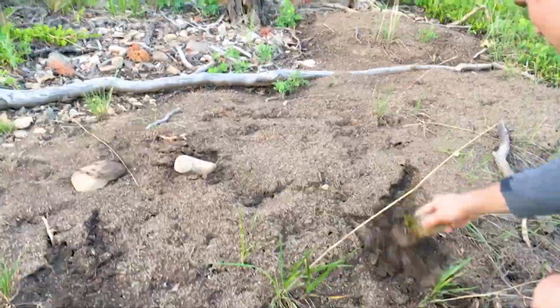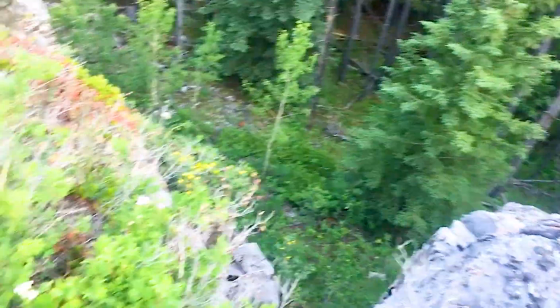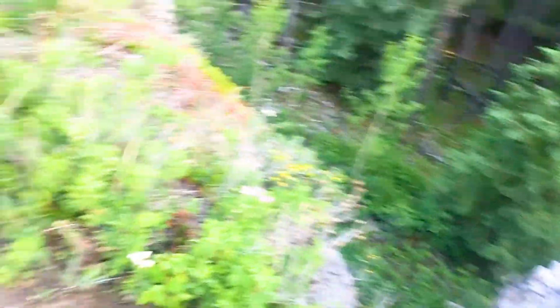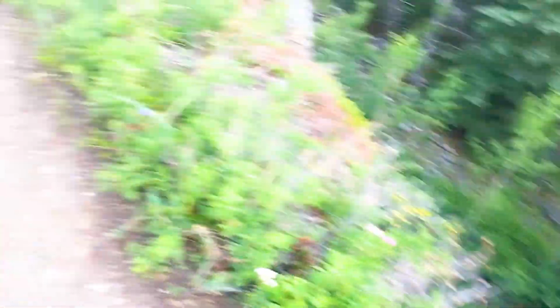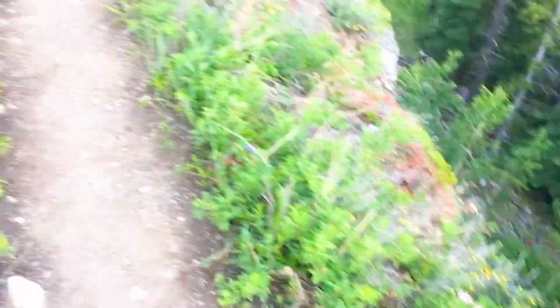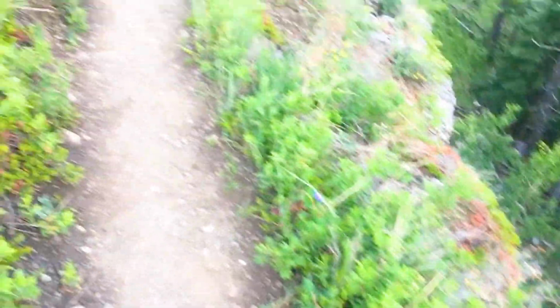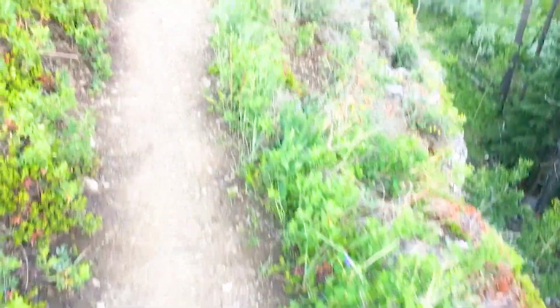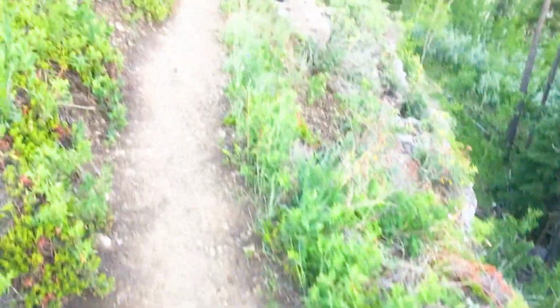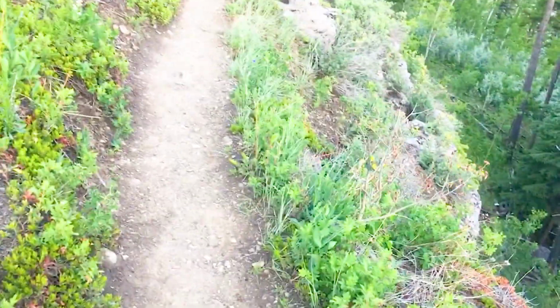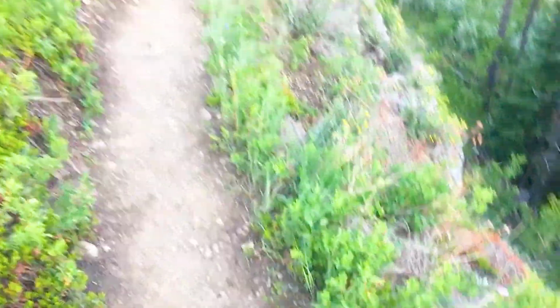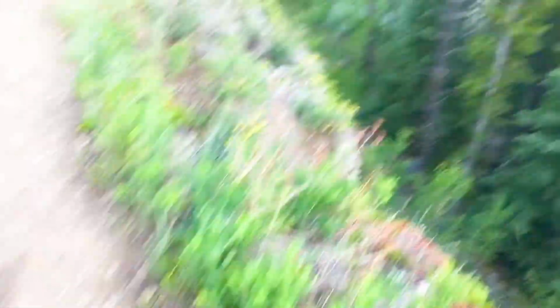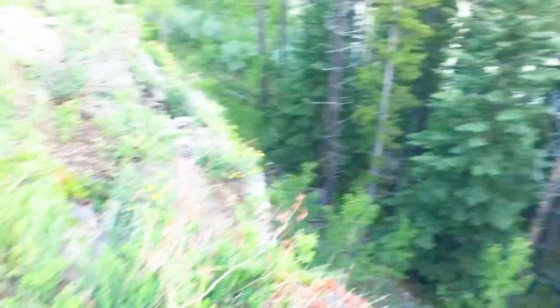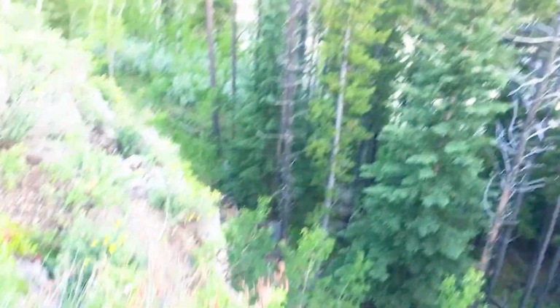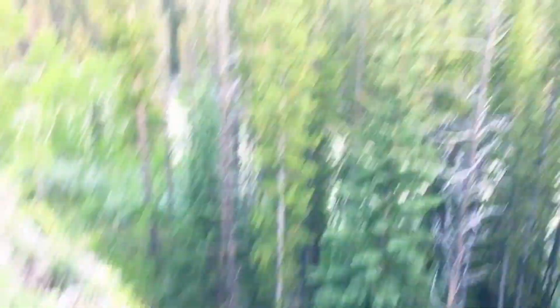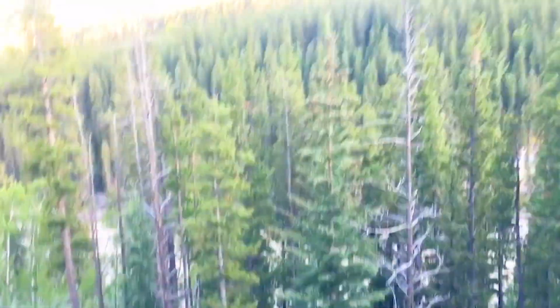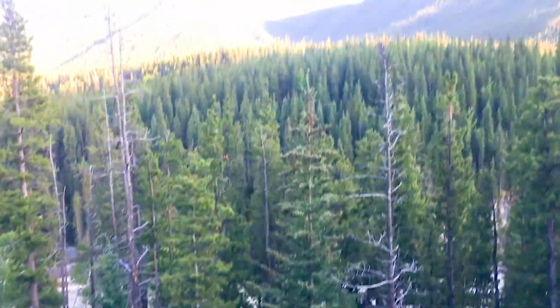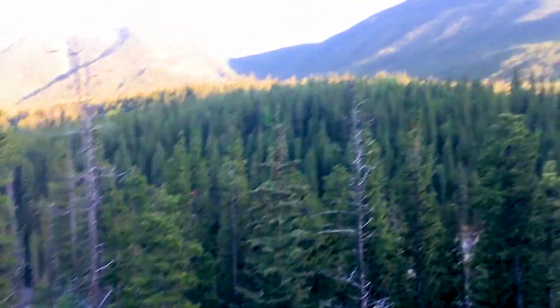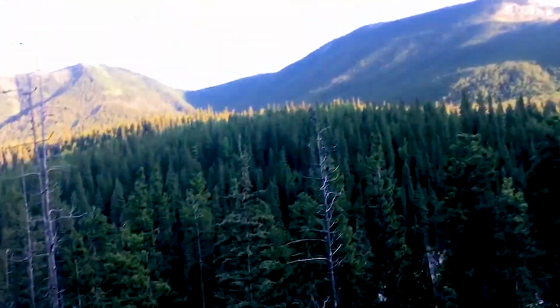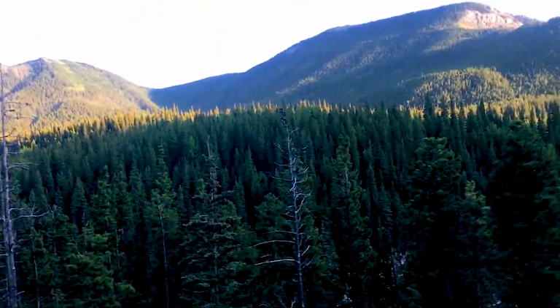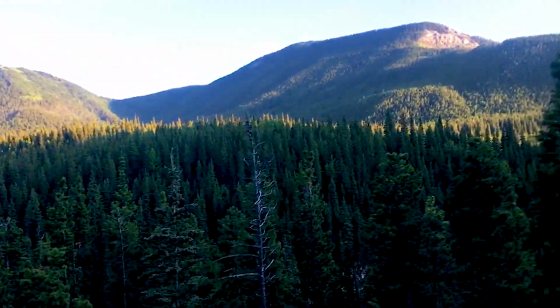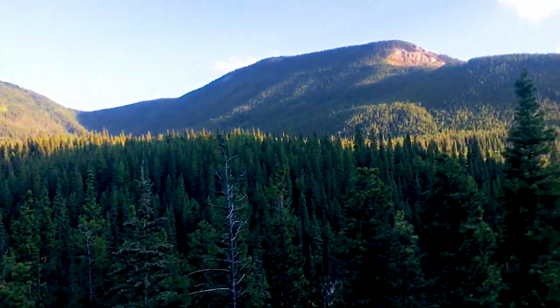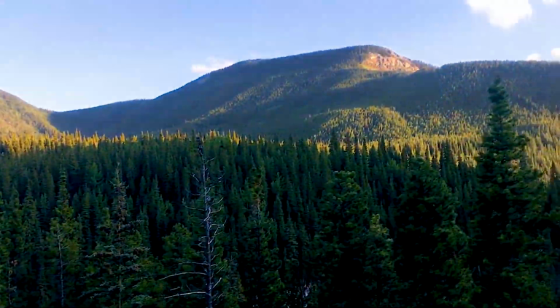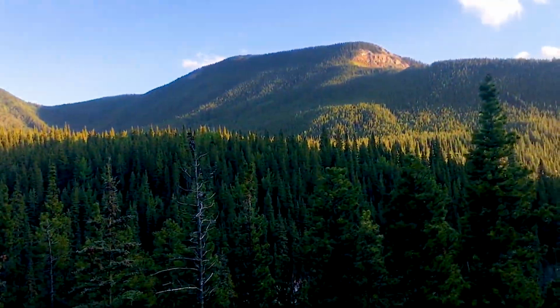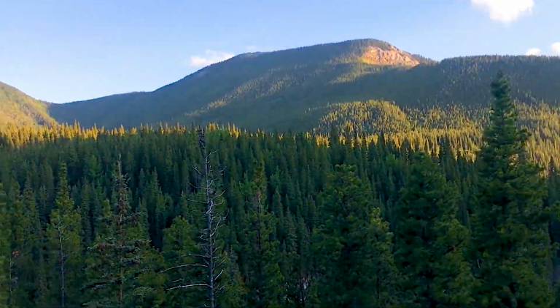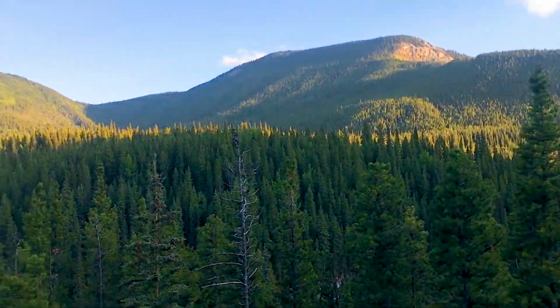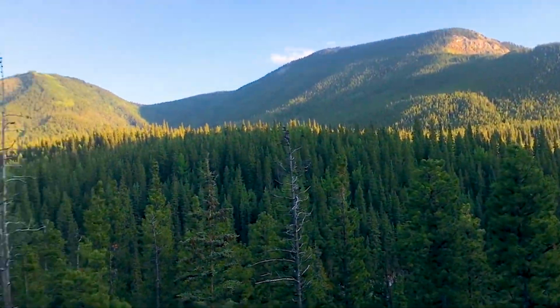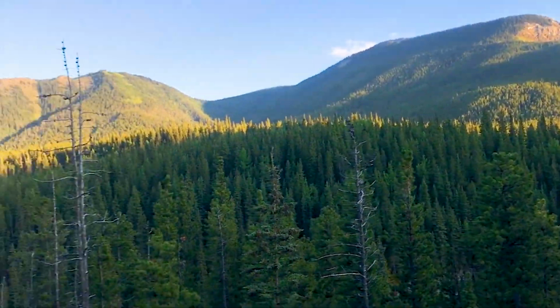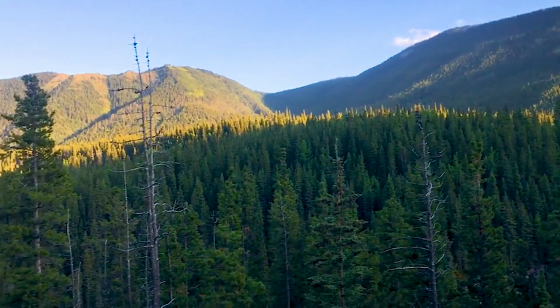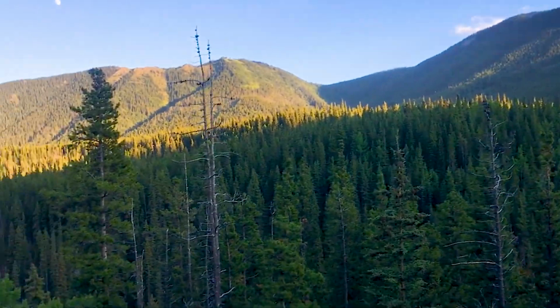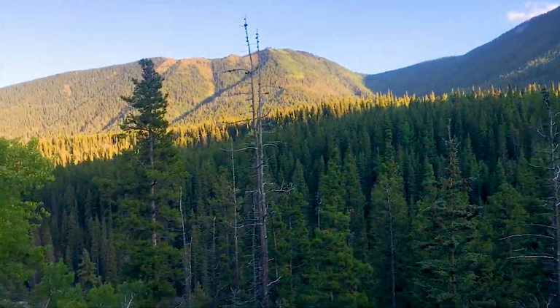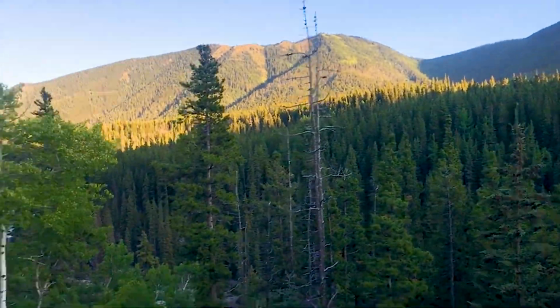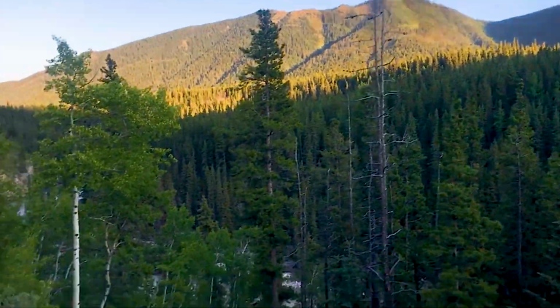We're literally walking along the cliff now. This is pretty cool — you can almost see above the tree line.